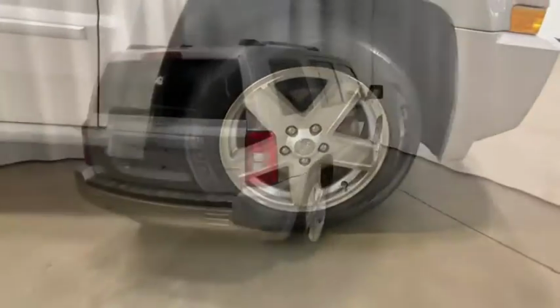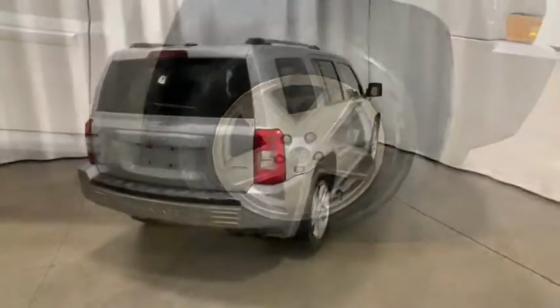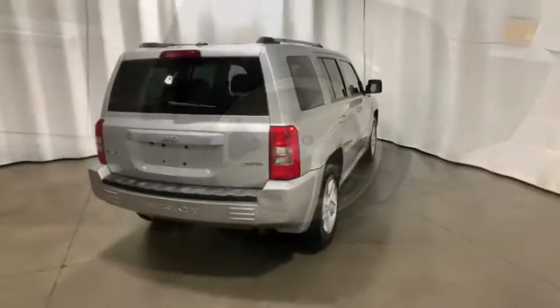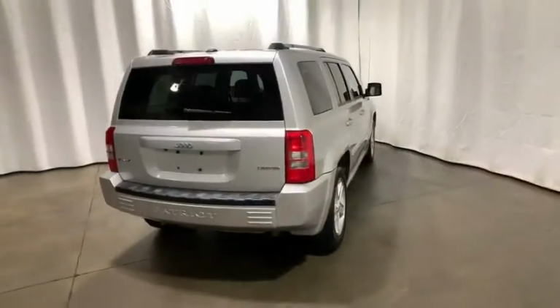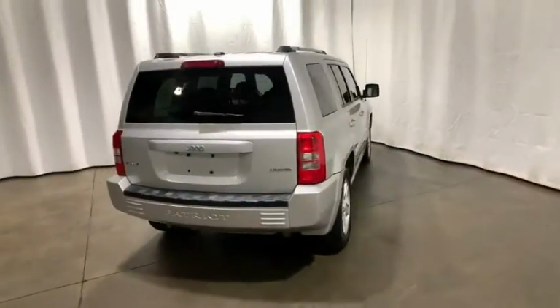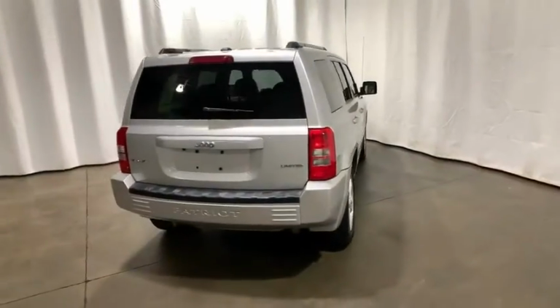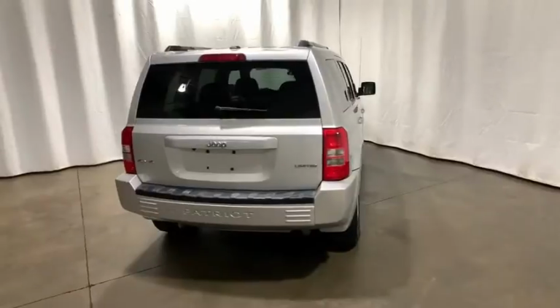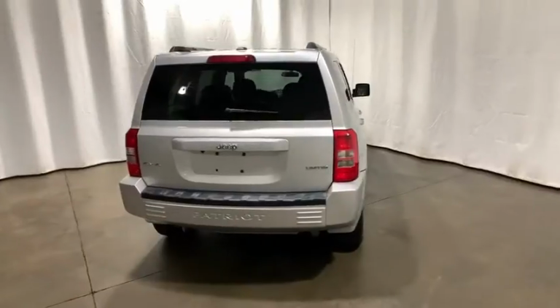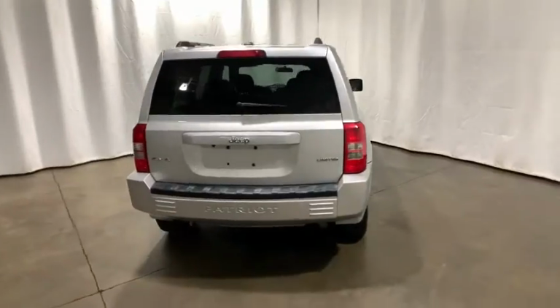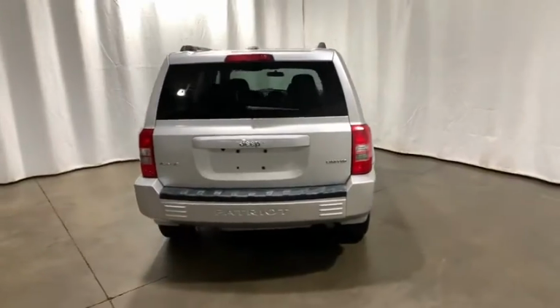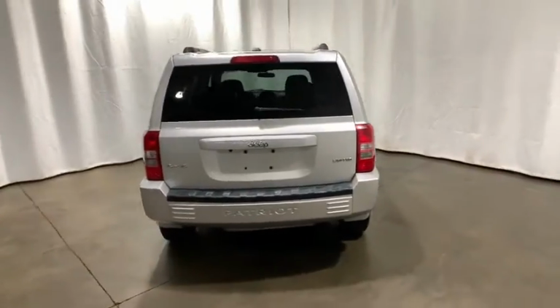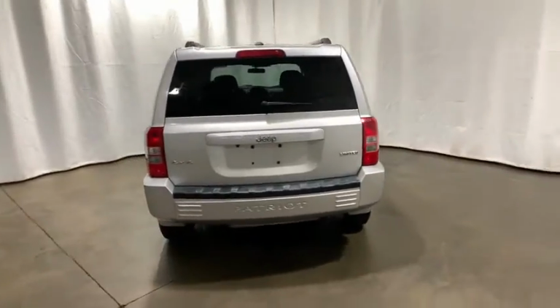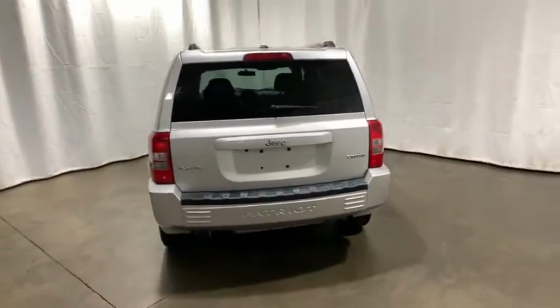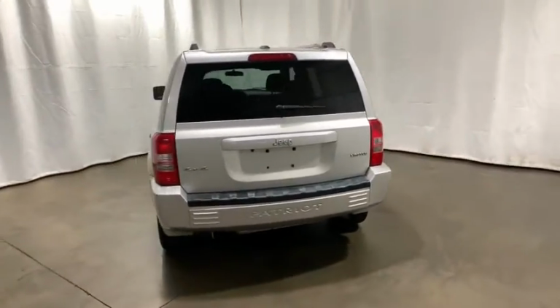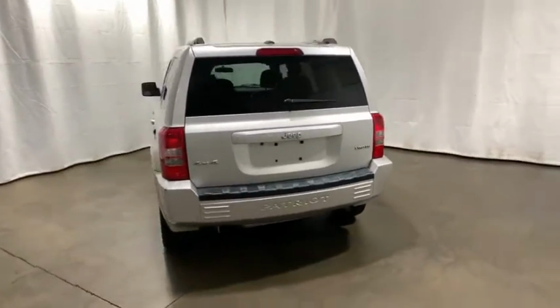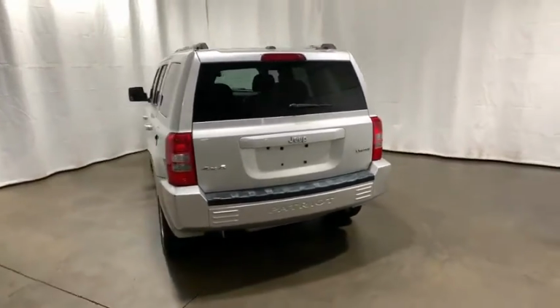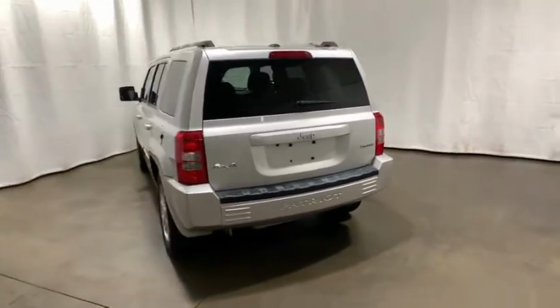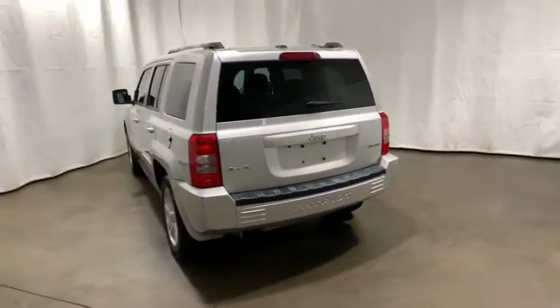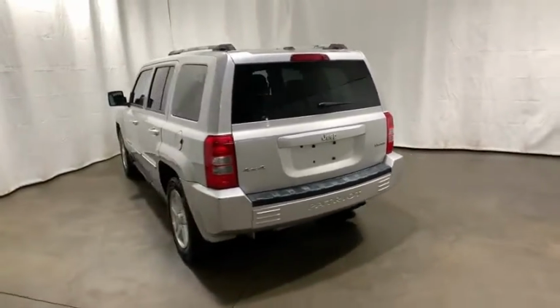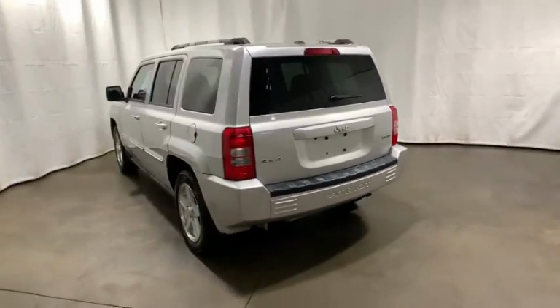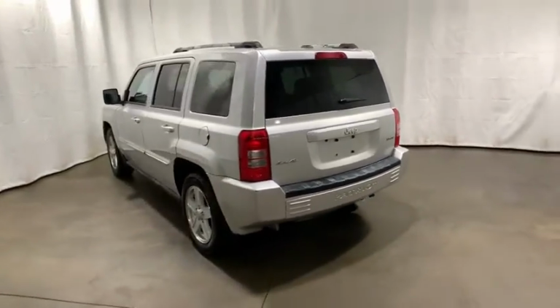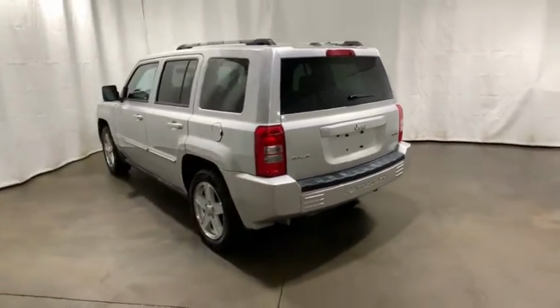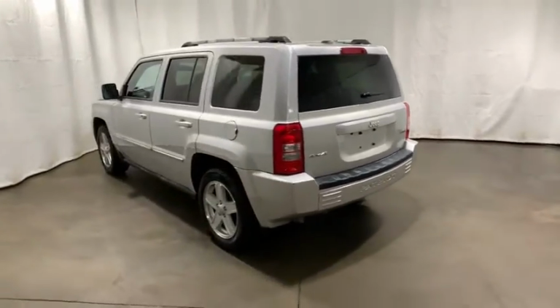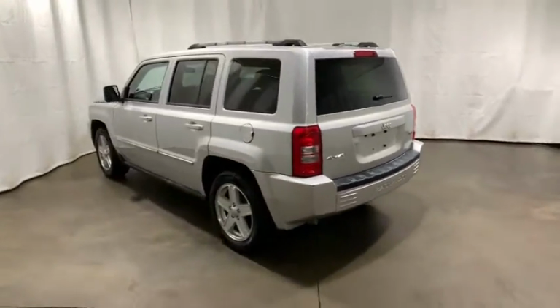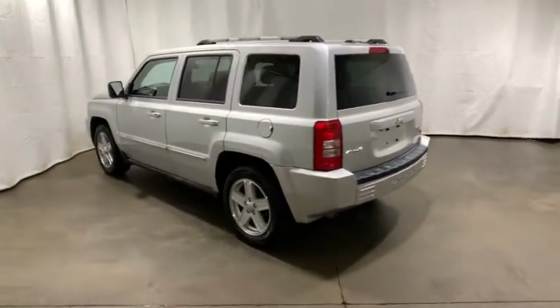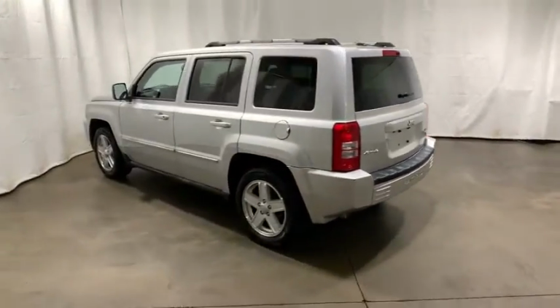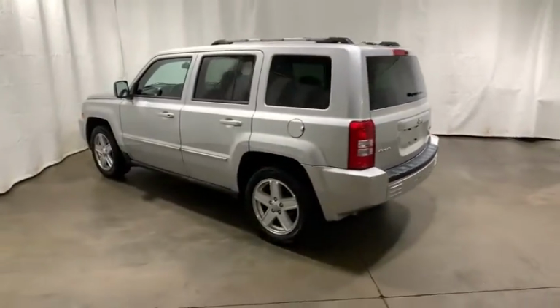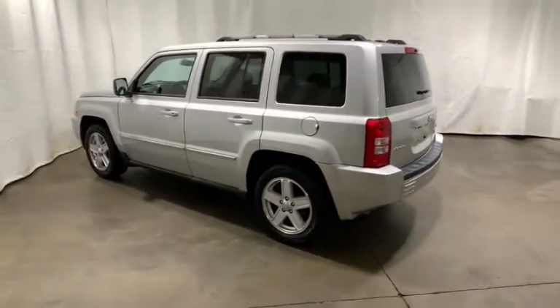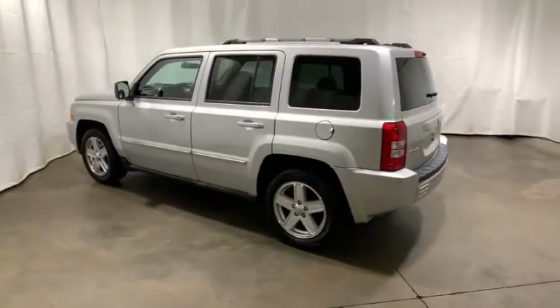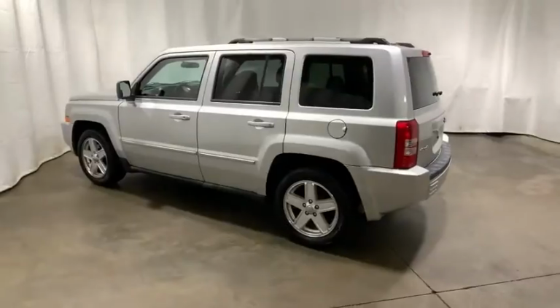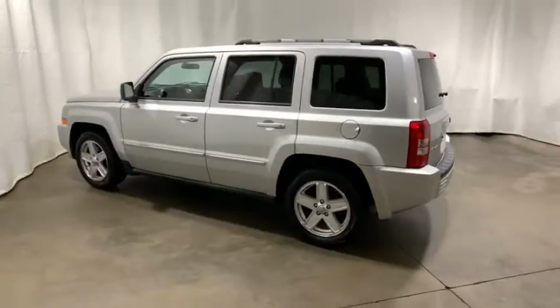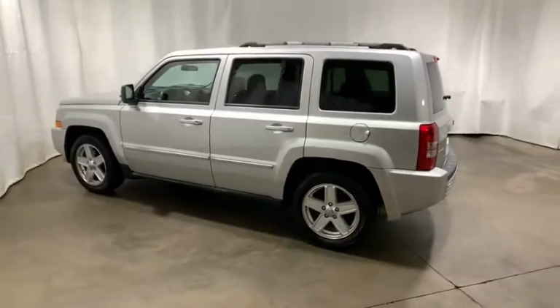The Patriot has plenty of room inside for any size family. This vehicle has less than 115,000 miles.